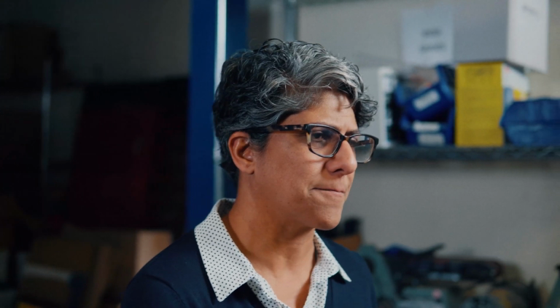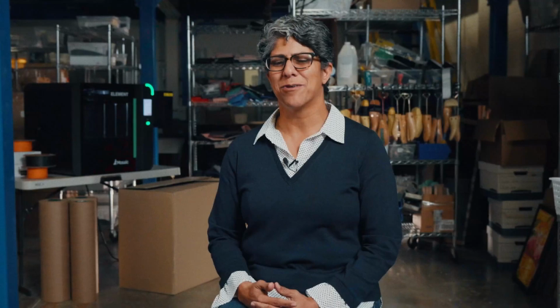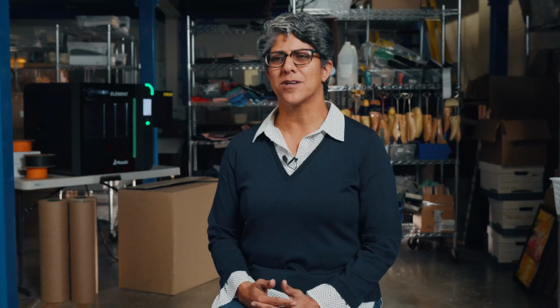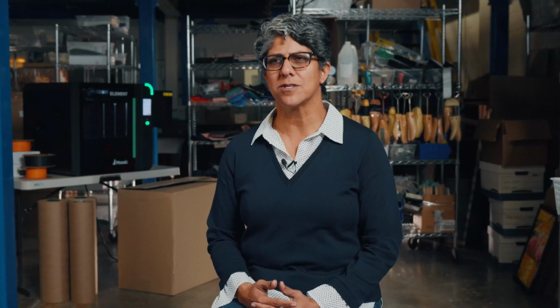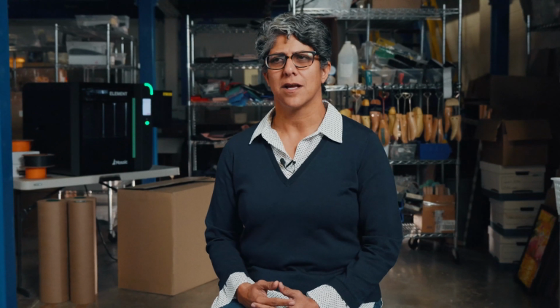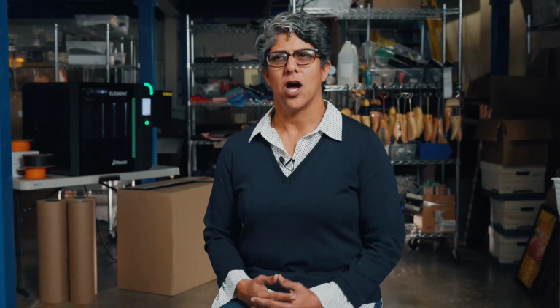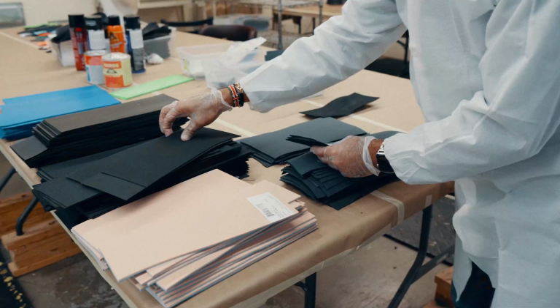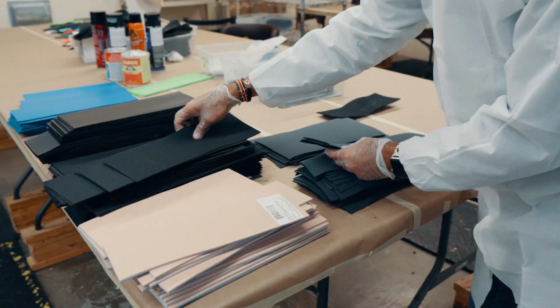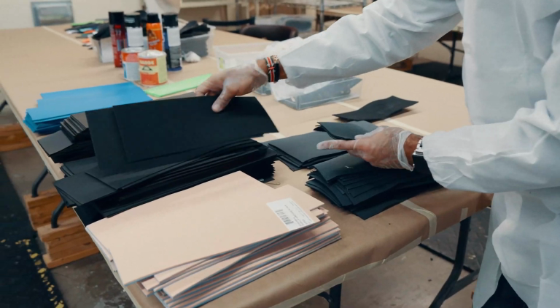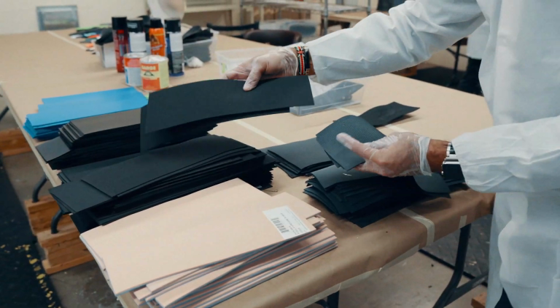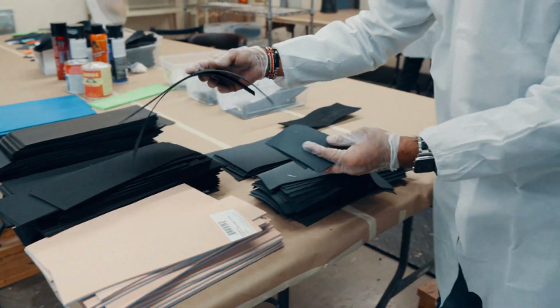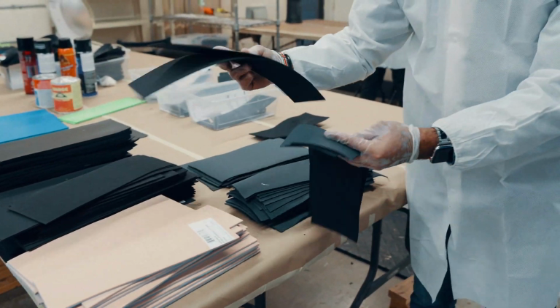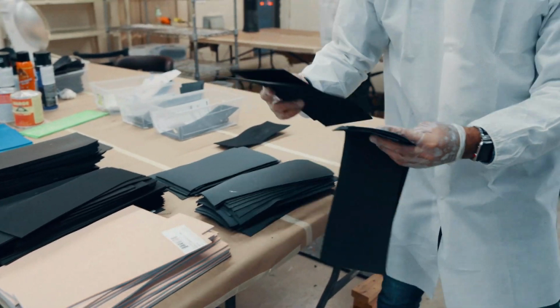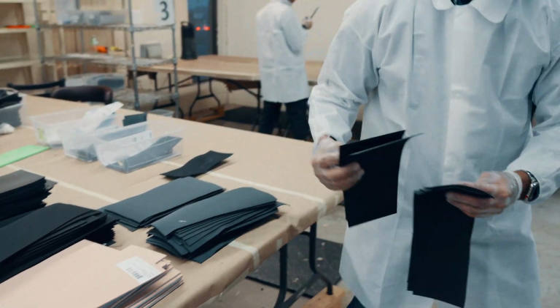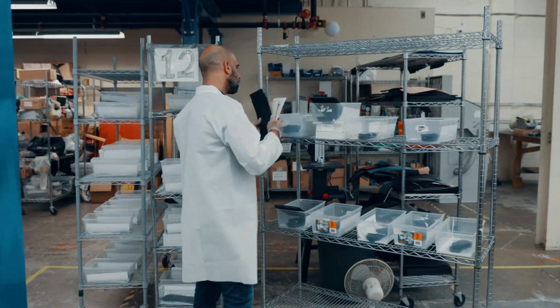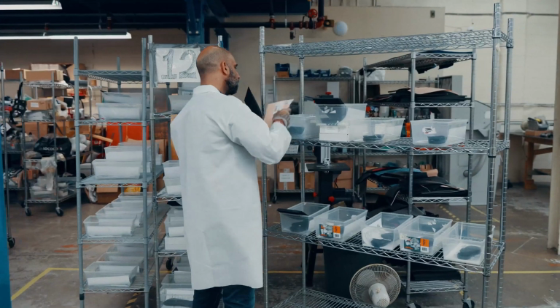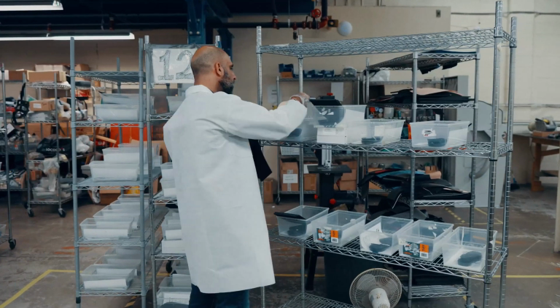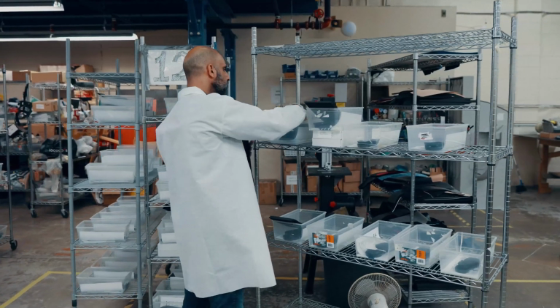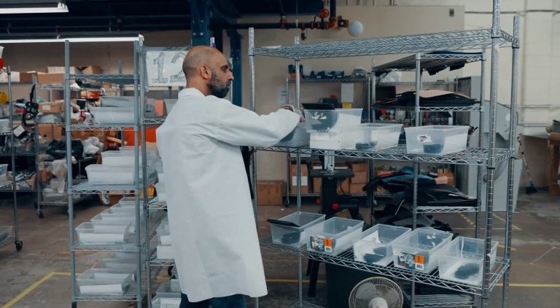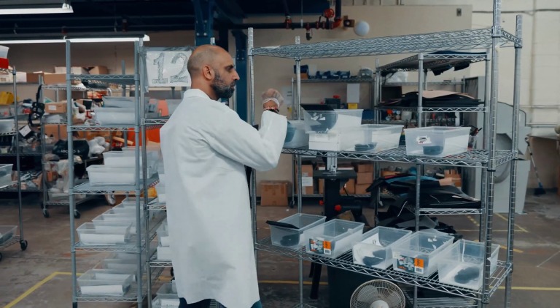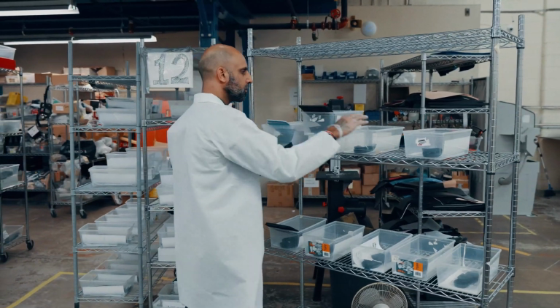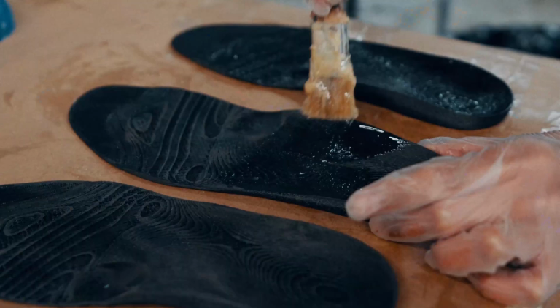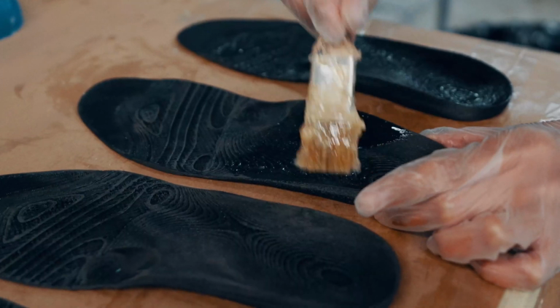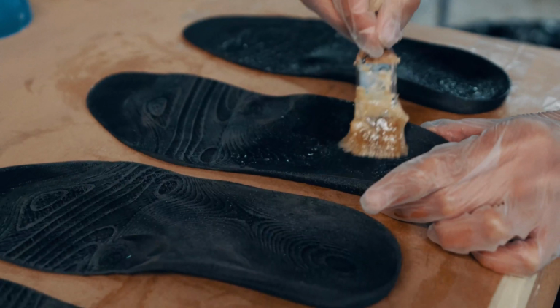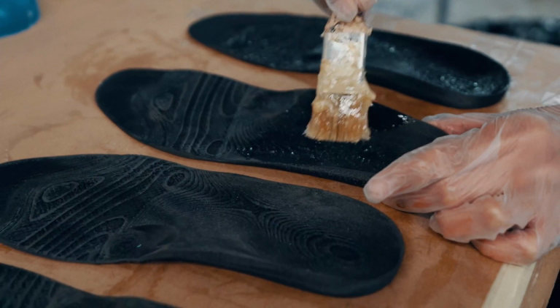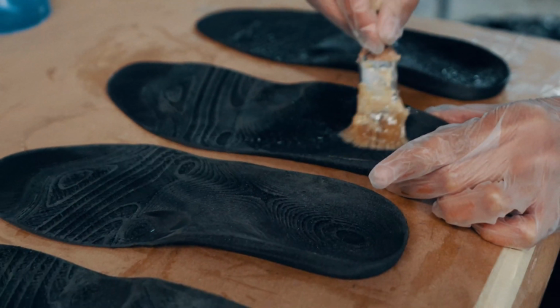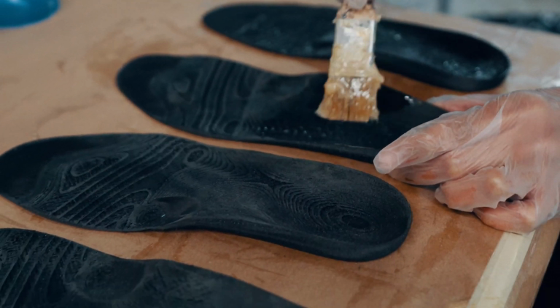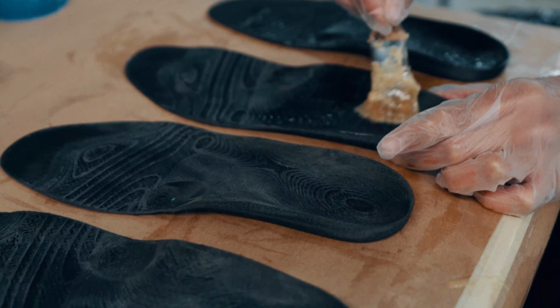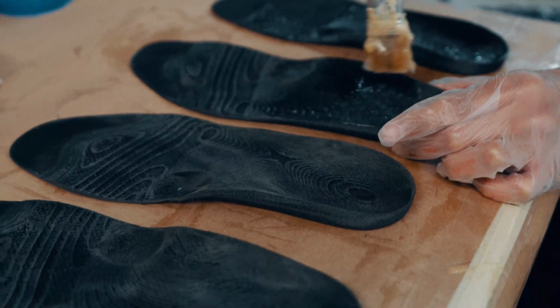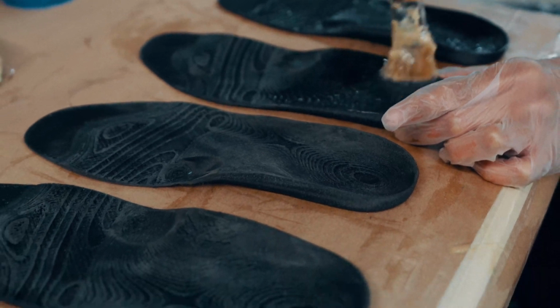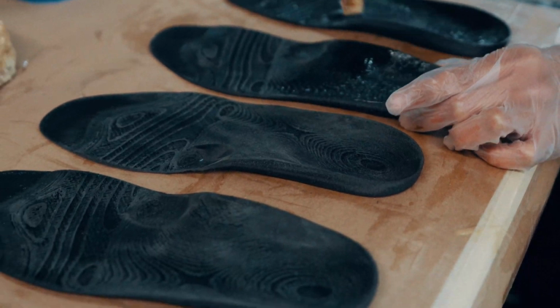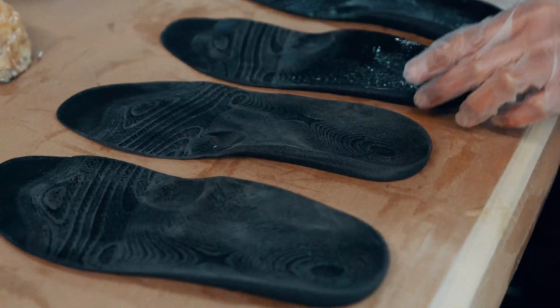We produce hundreds of pairs of orthotics a week — thousands in a month, depending on volume and season.